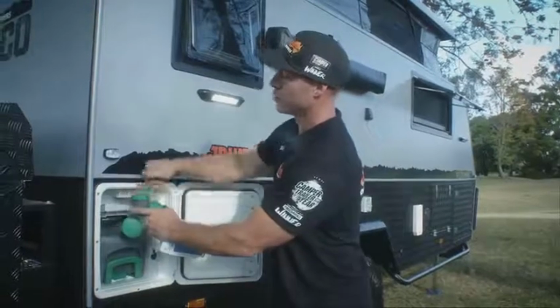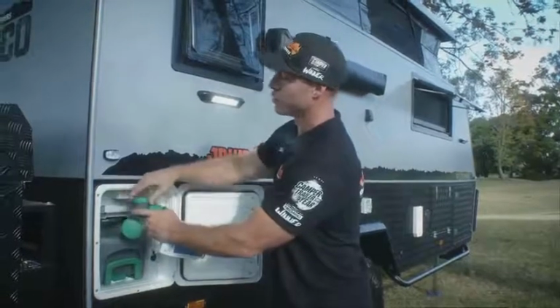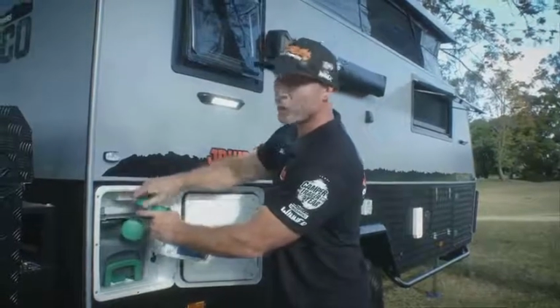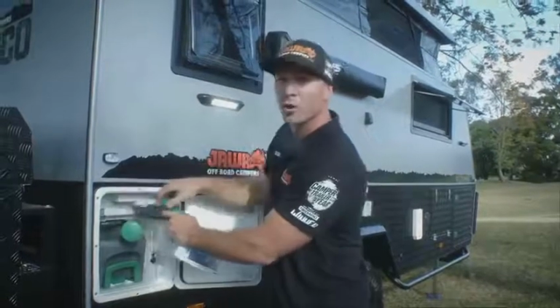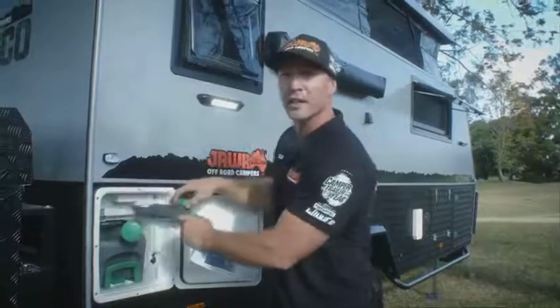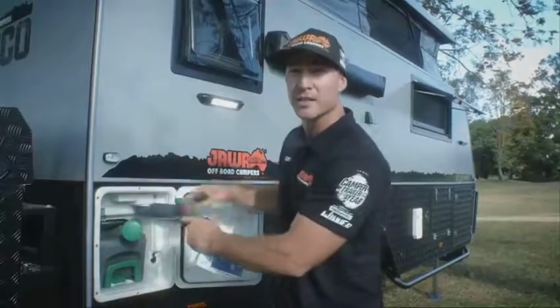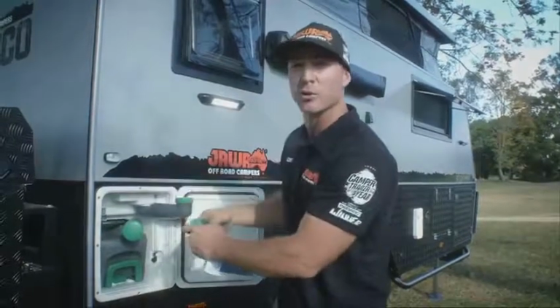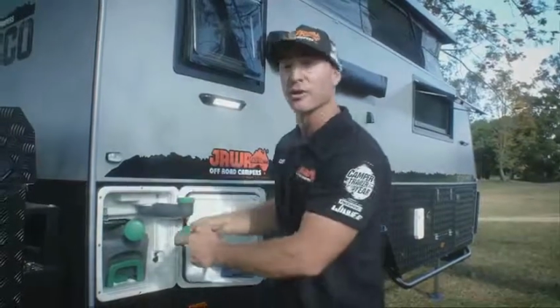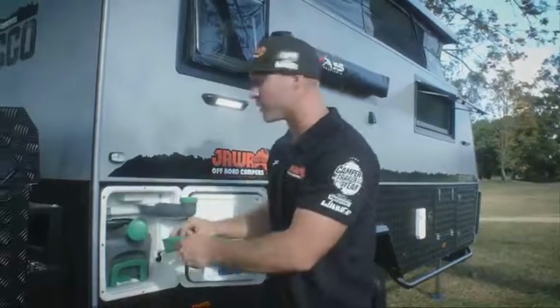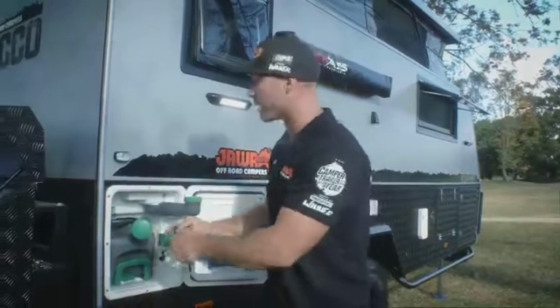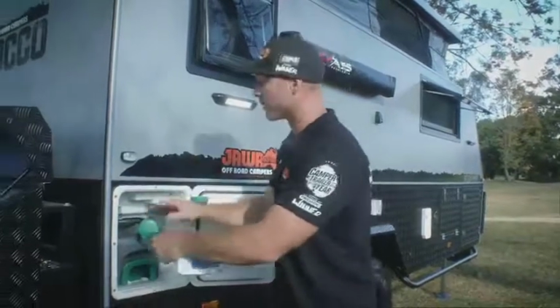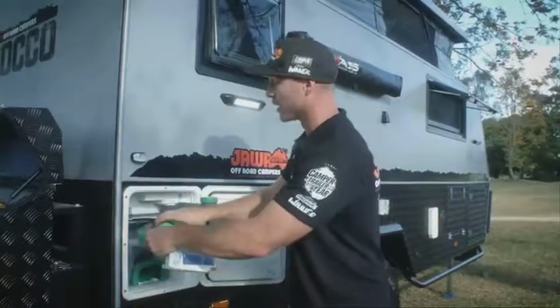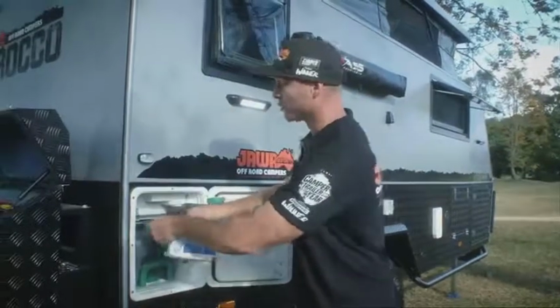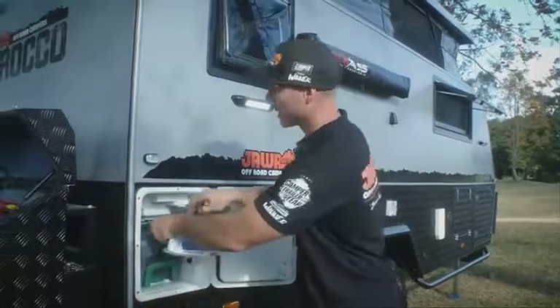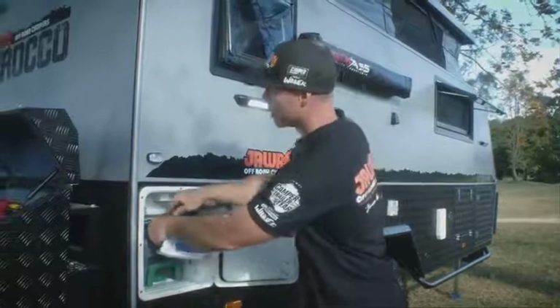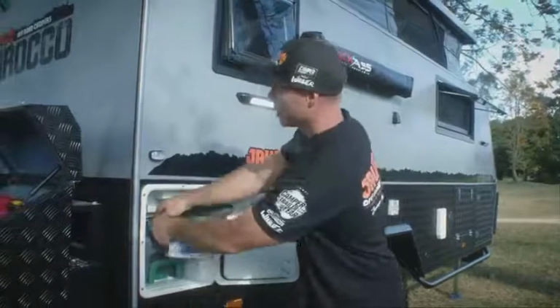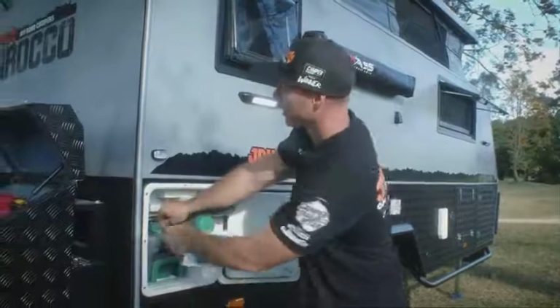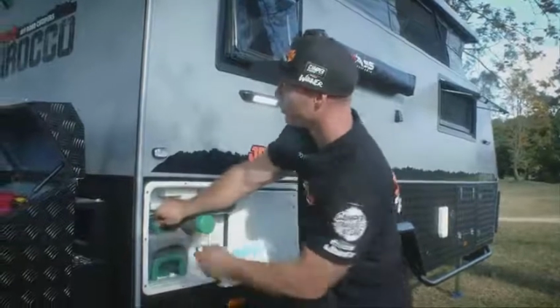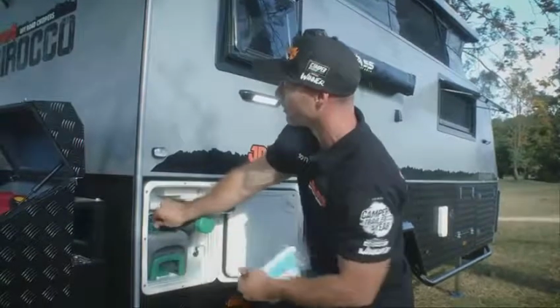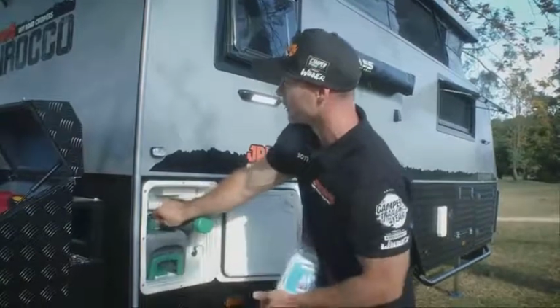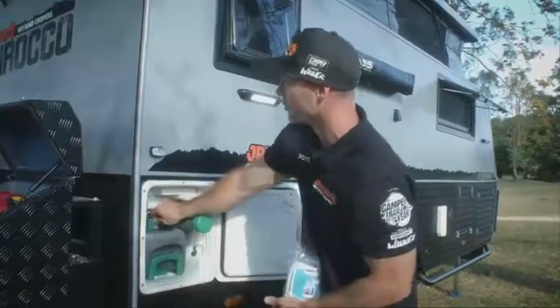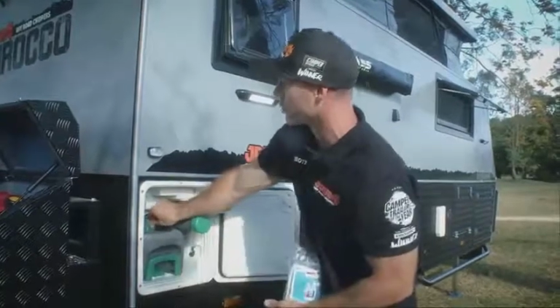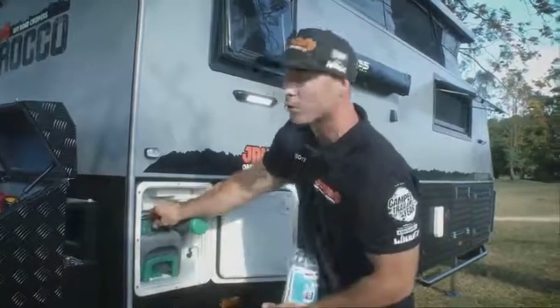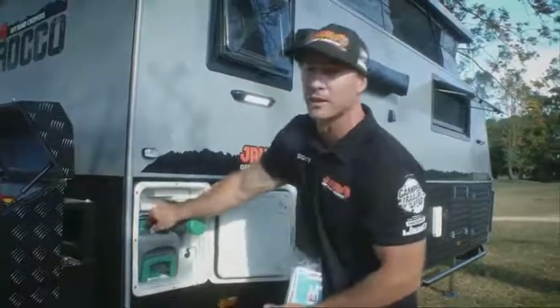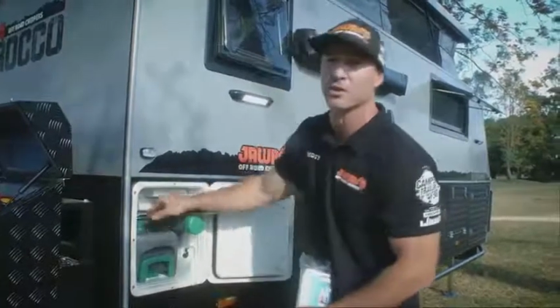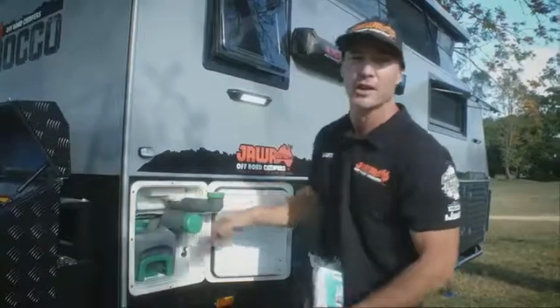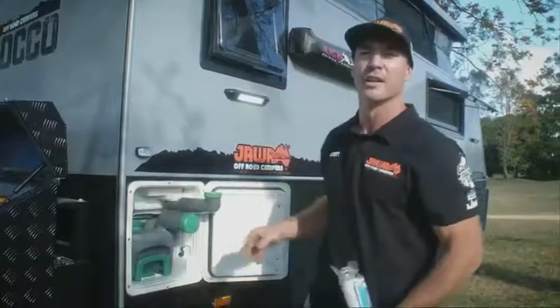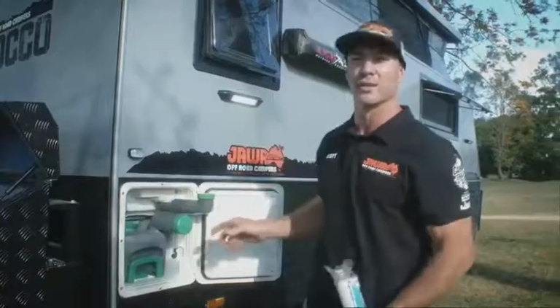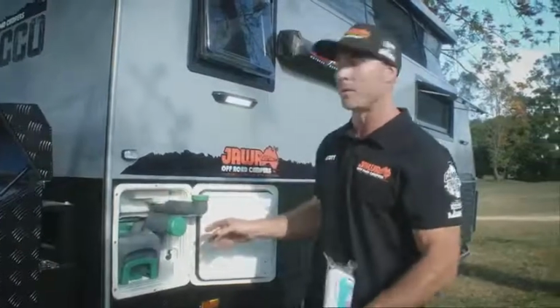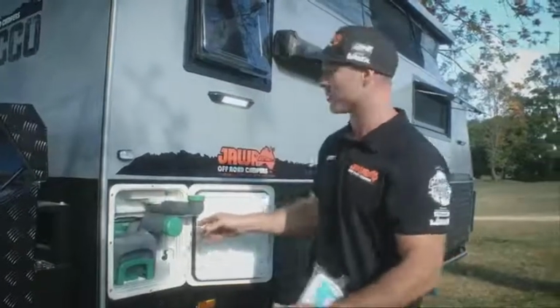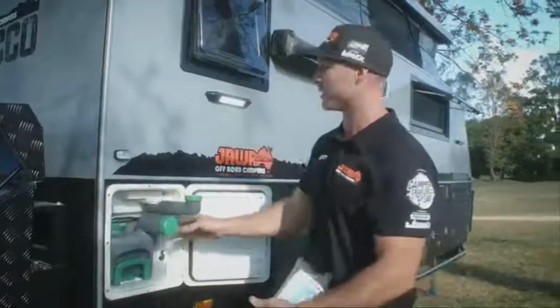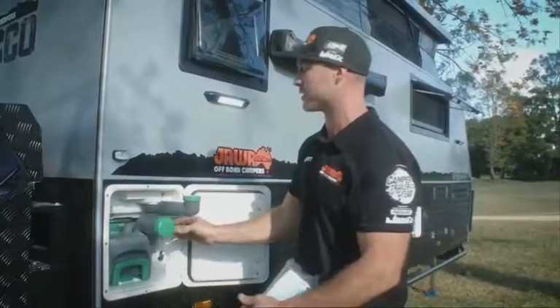You will not get signalled that you've run out of flush water, but you will be signalled on the toilet inside that it's time to empty the cassette.